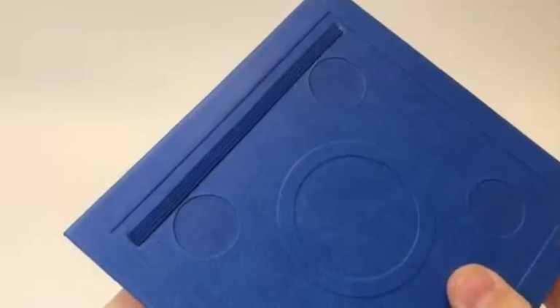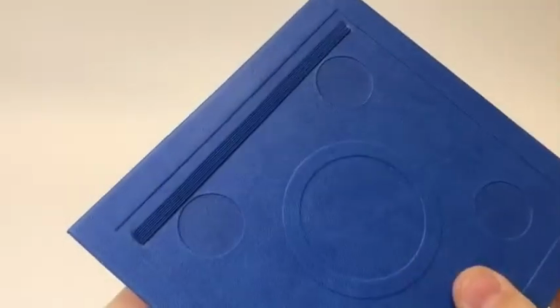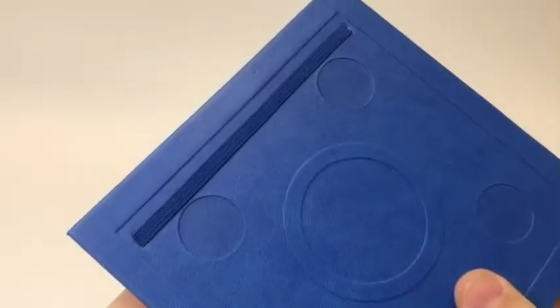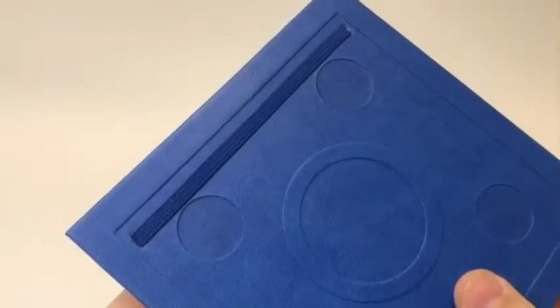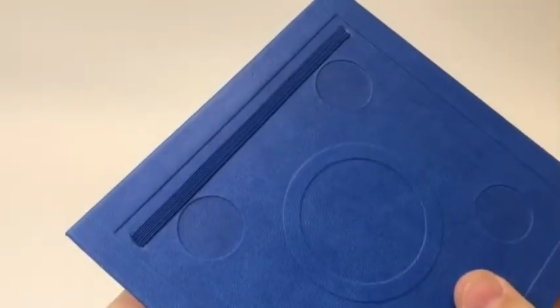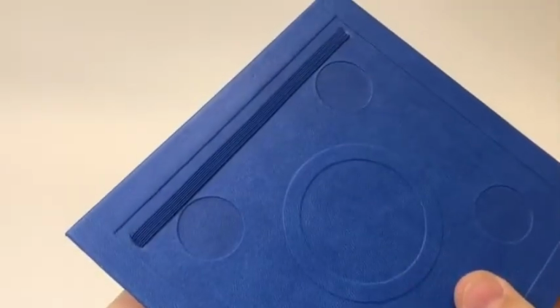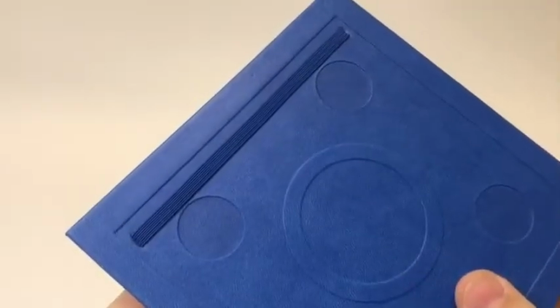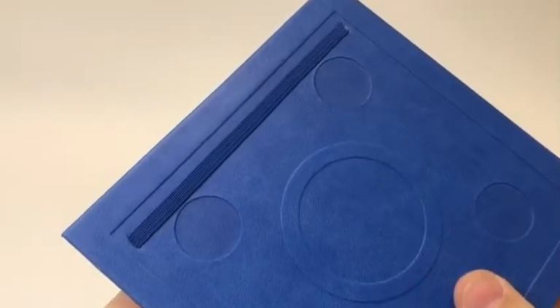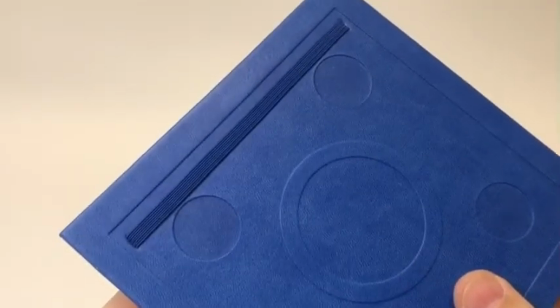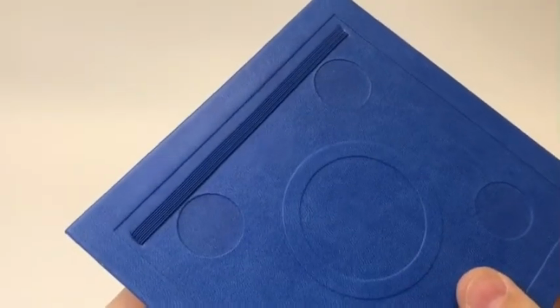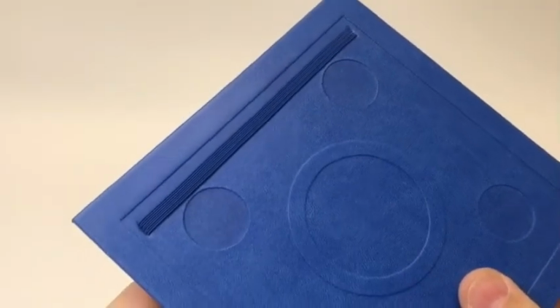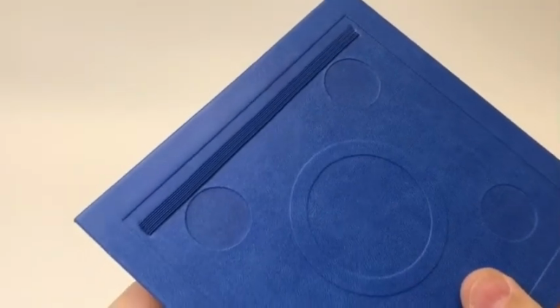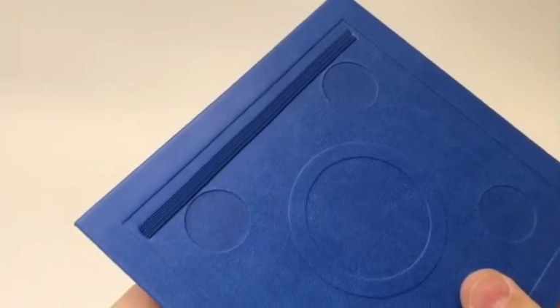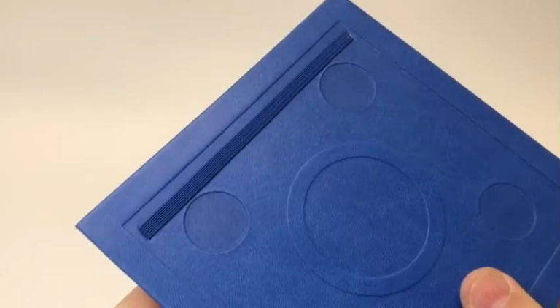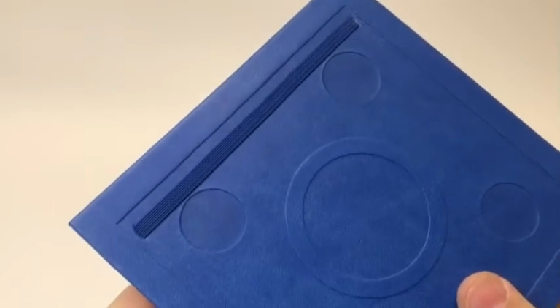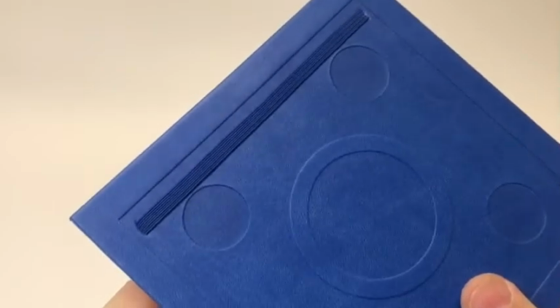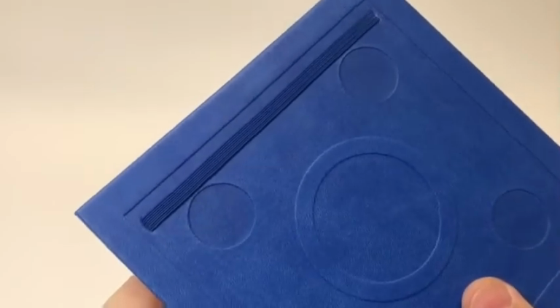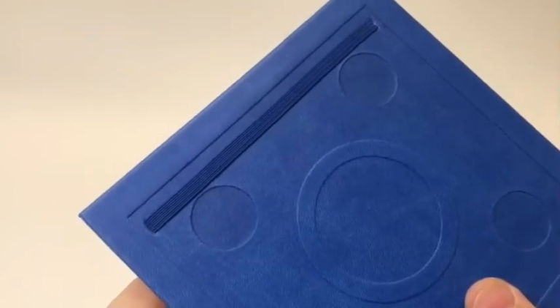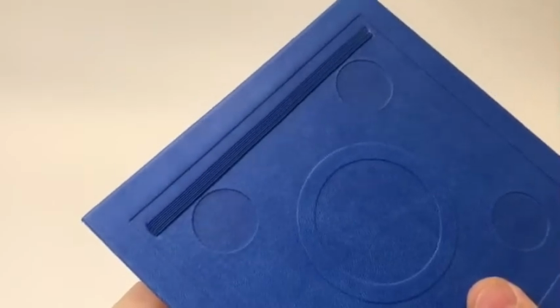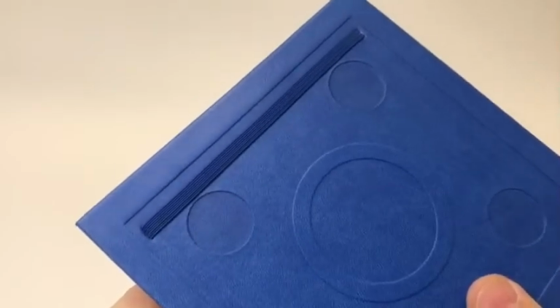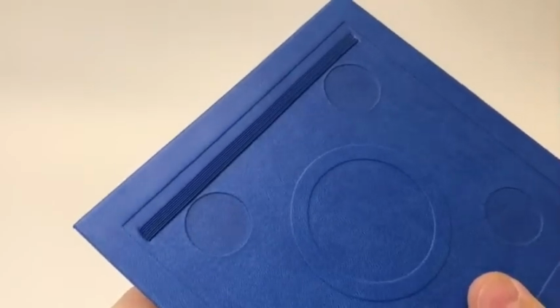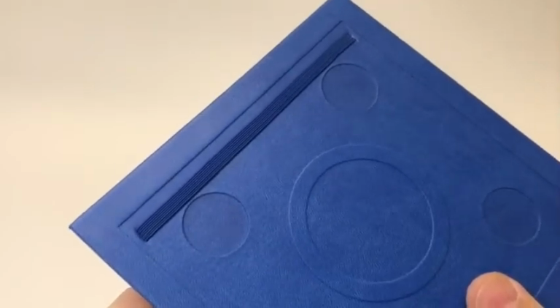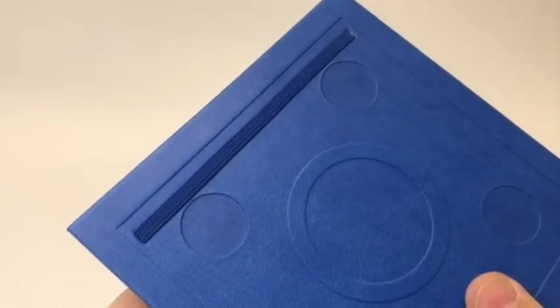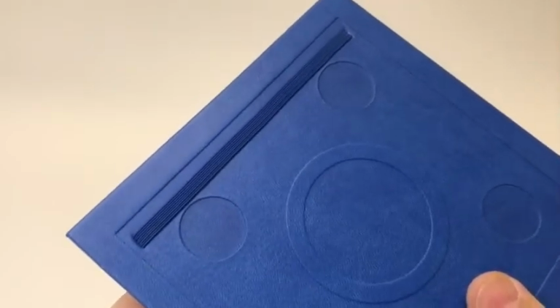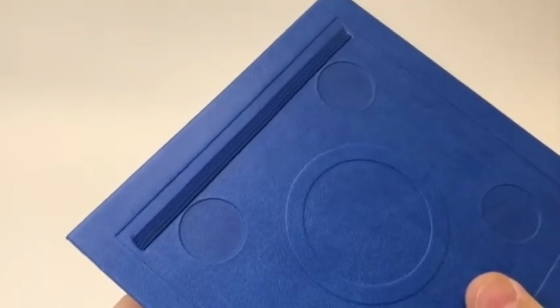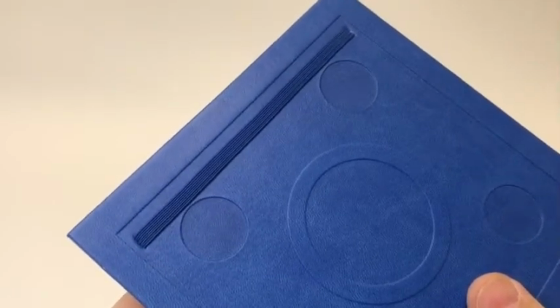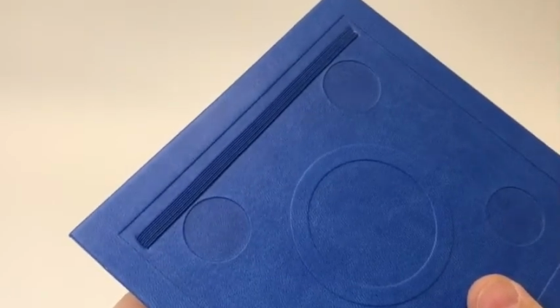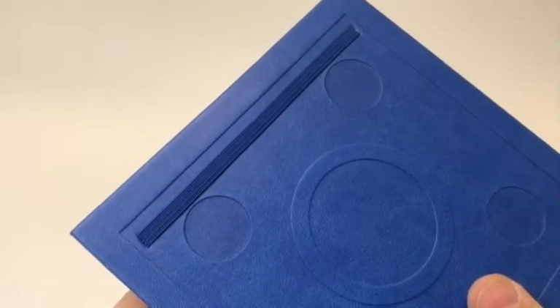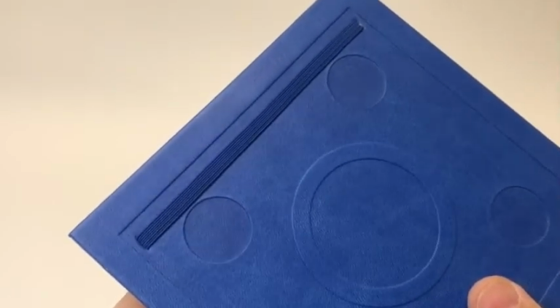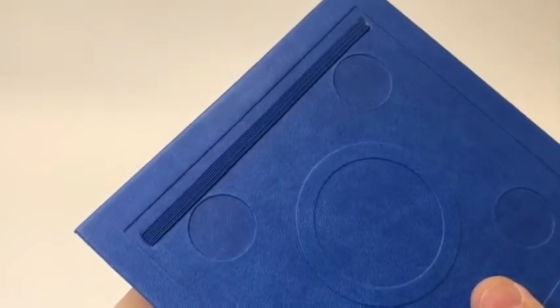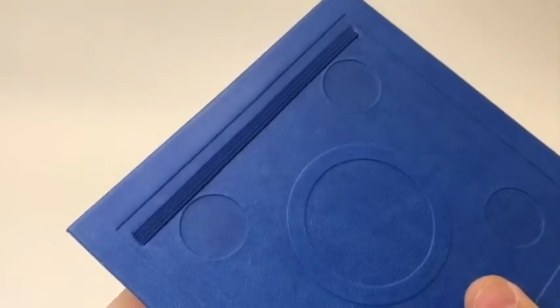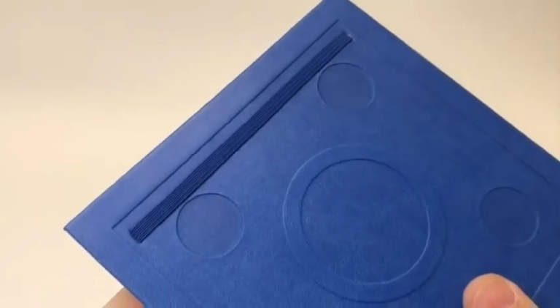There's also an elastic band on the back of the notebook, which gives you another option for keeping it closed. Or, you could use it as a page marker.